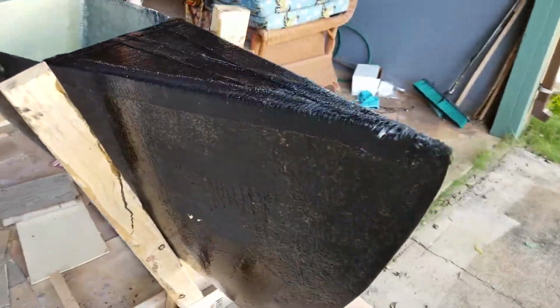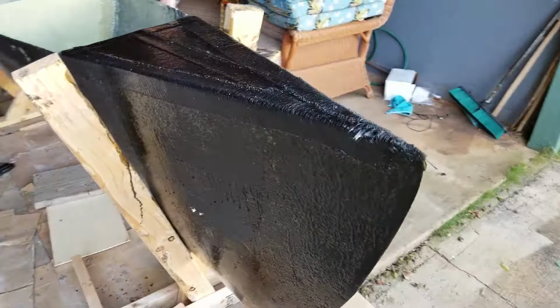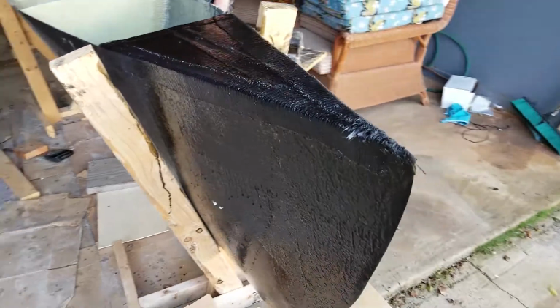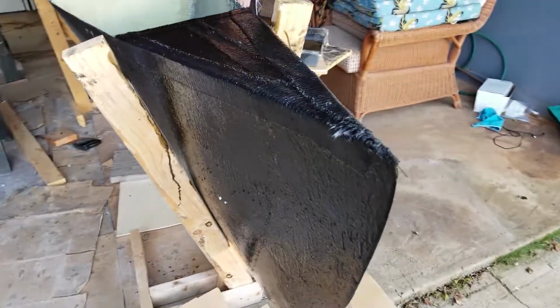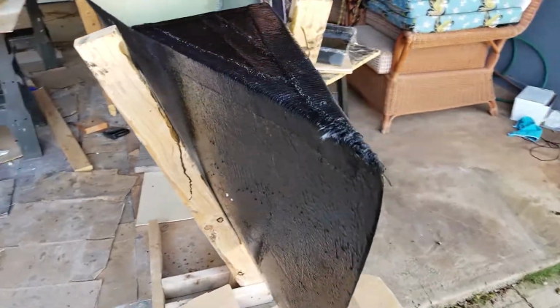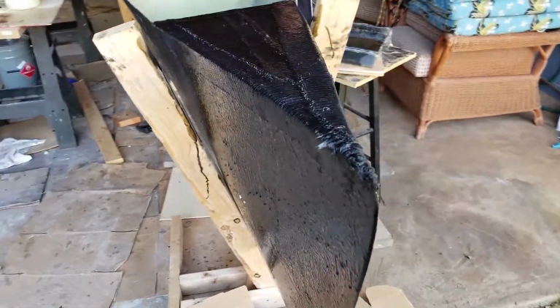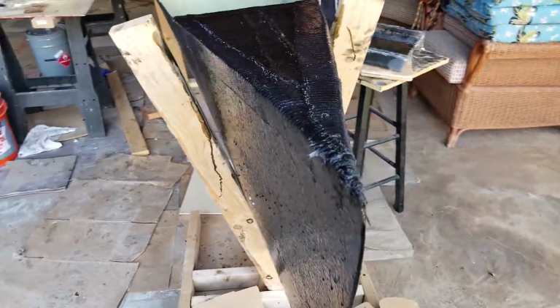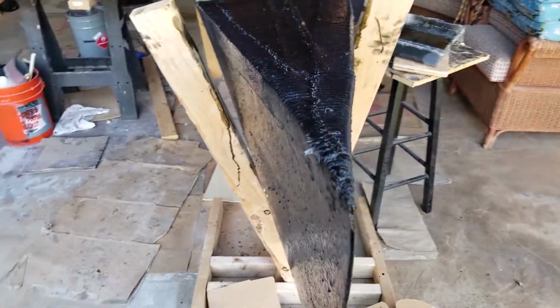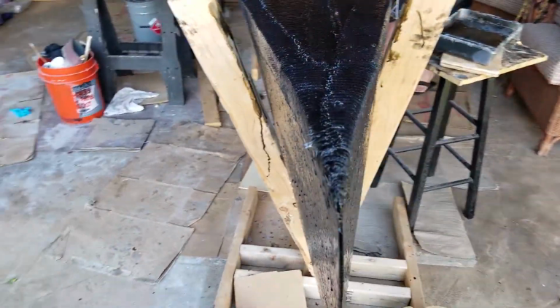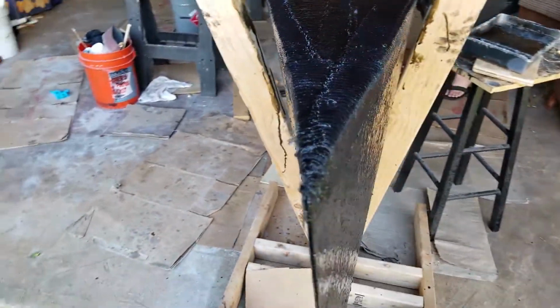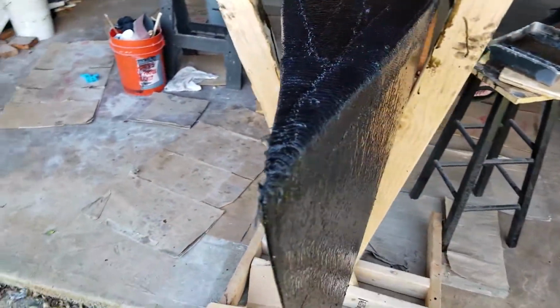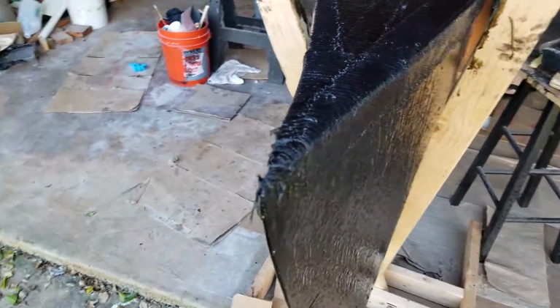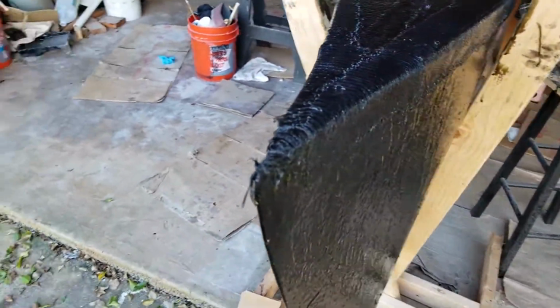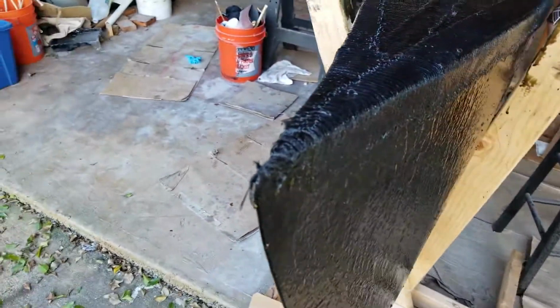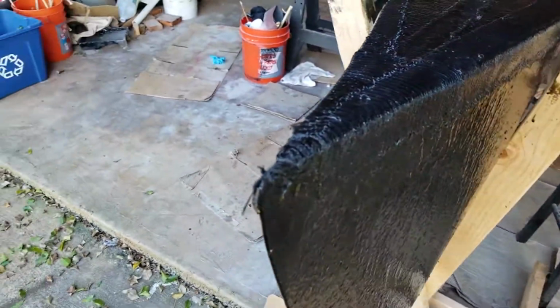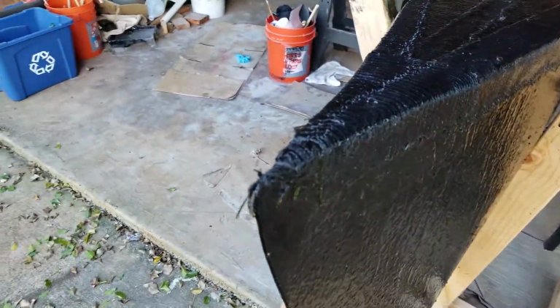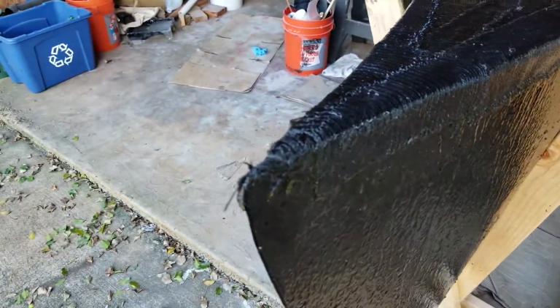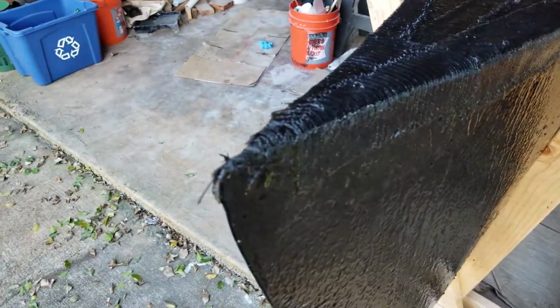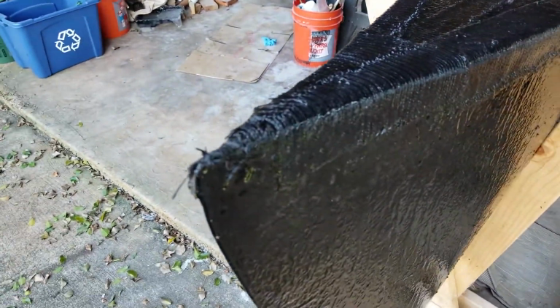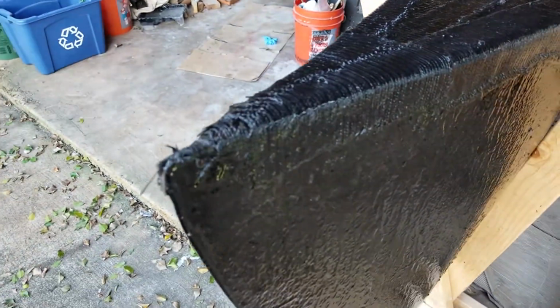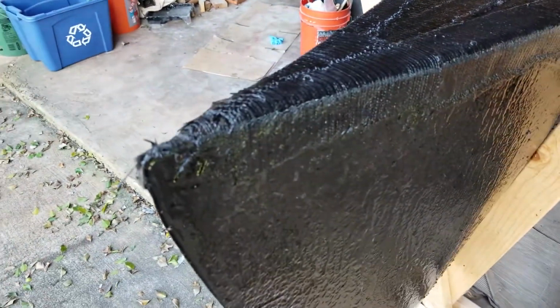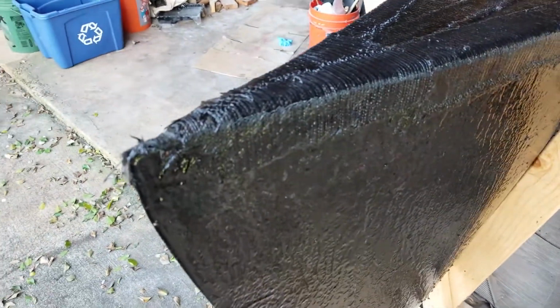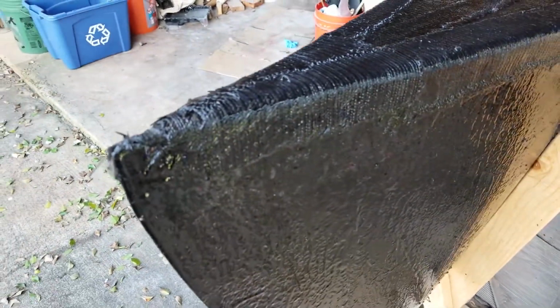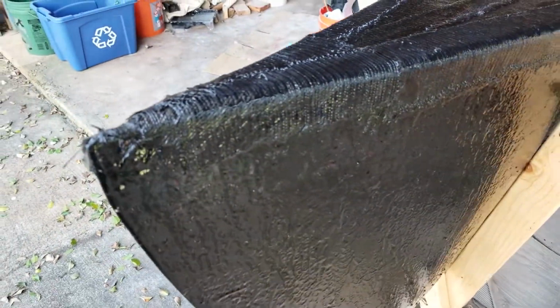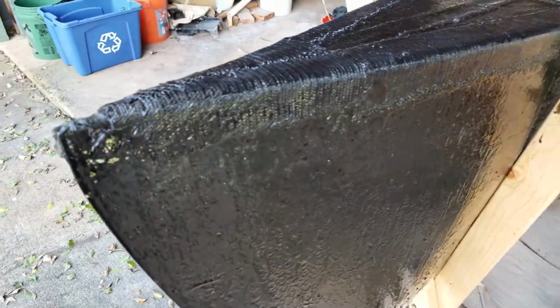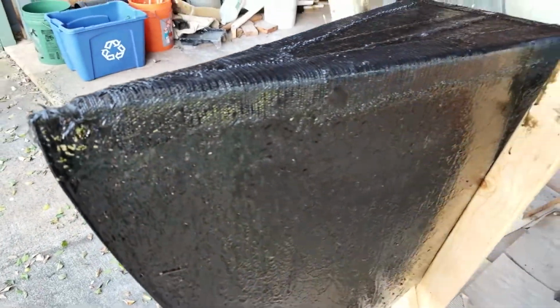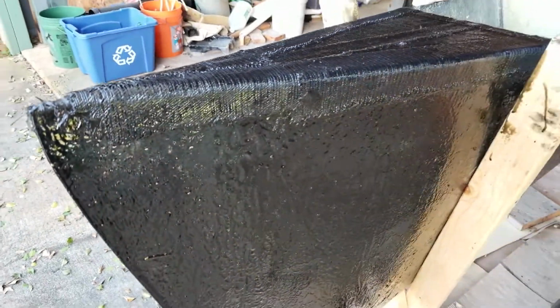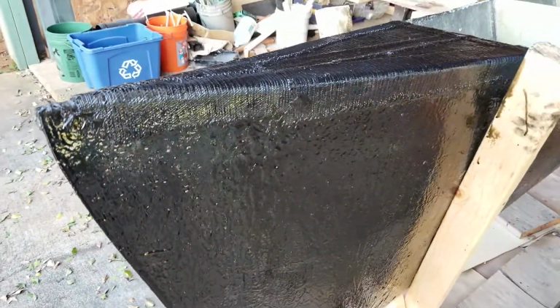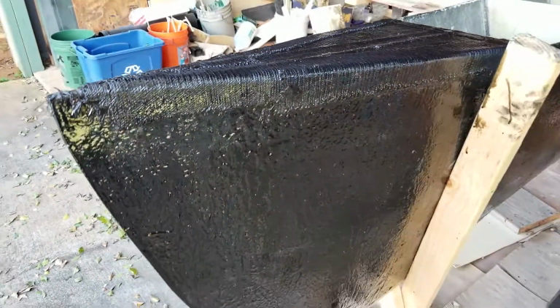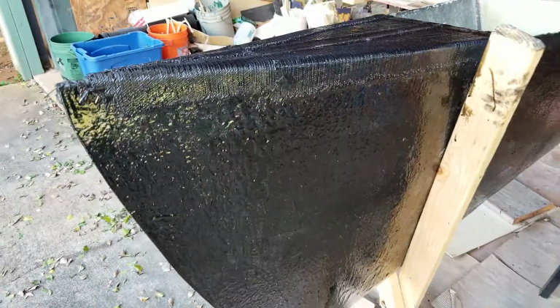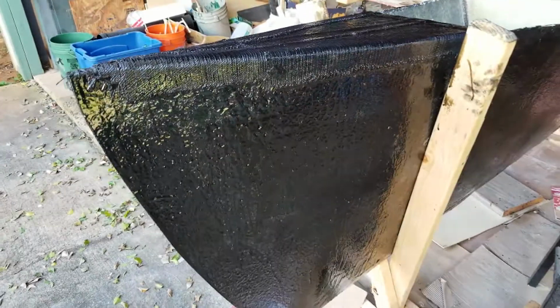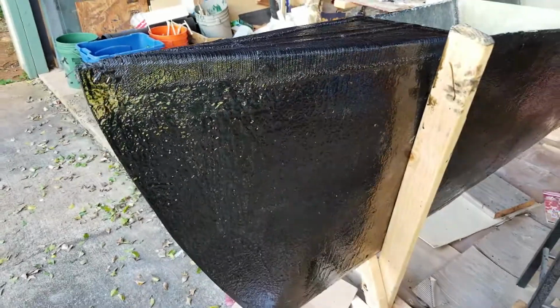Once each piece sets, you've got to come back and do some sanding and filling, and then apply a final coat of resin.